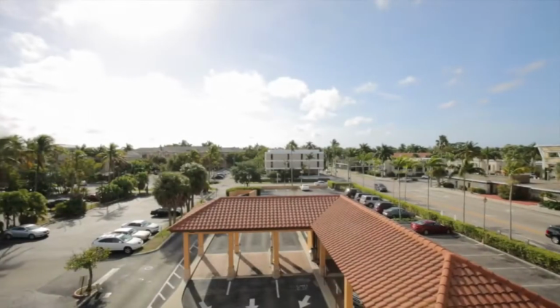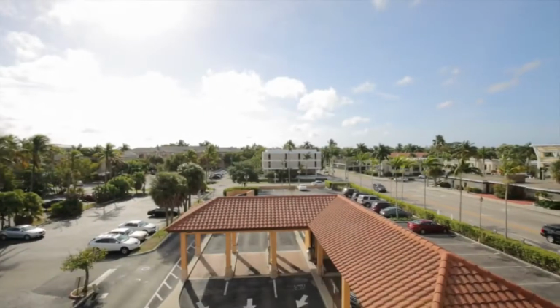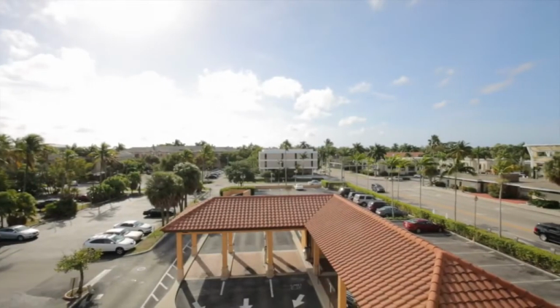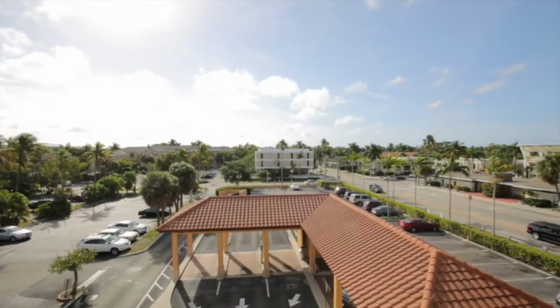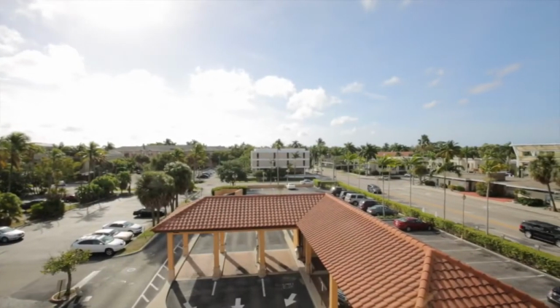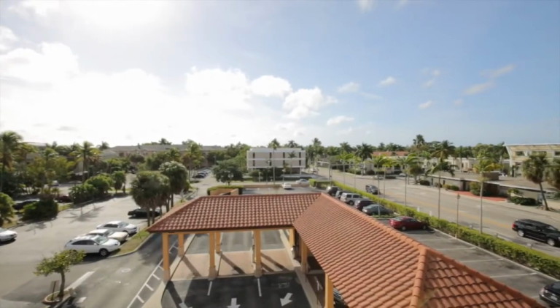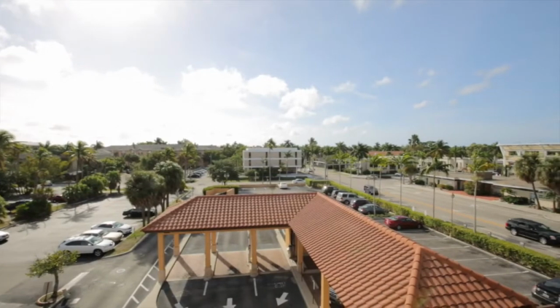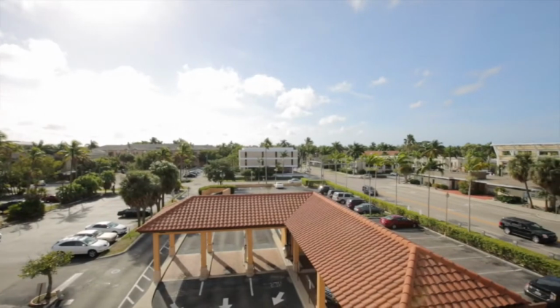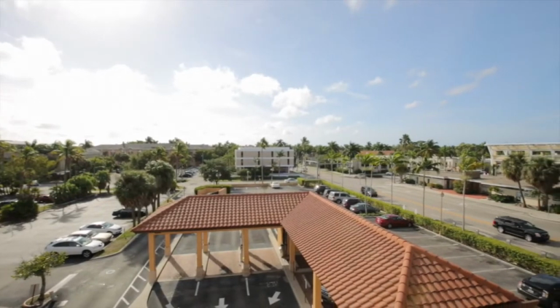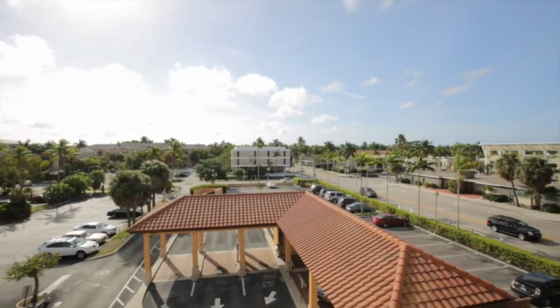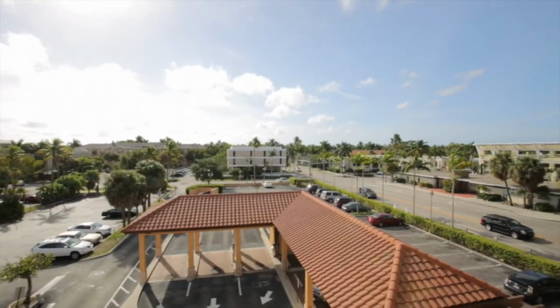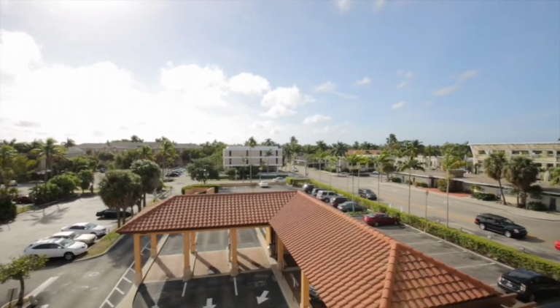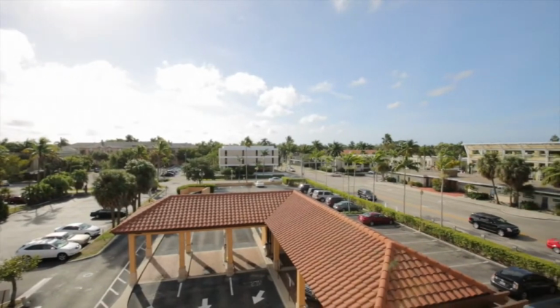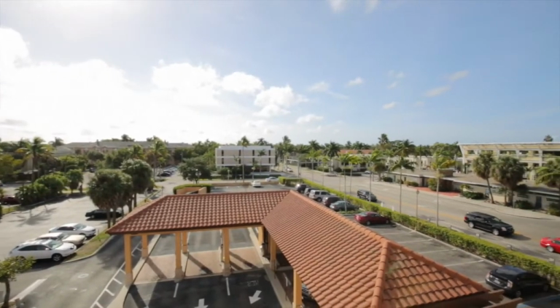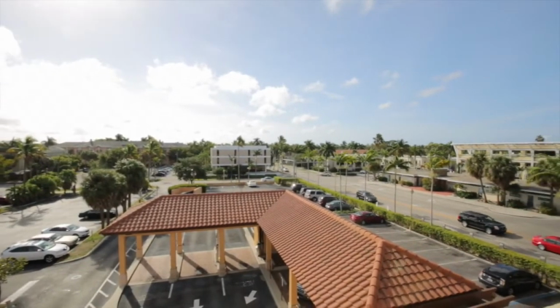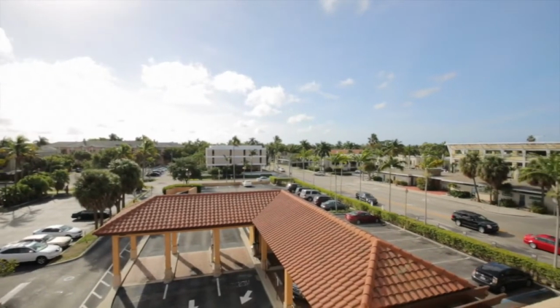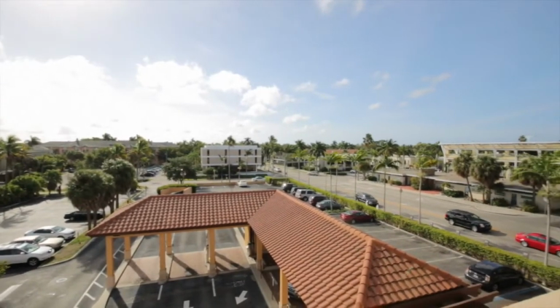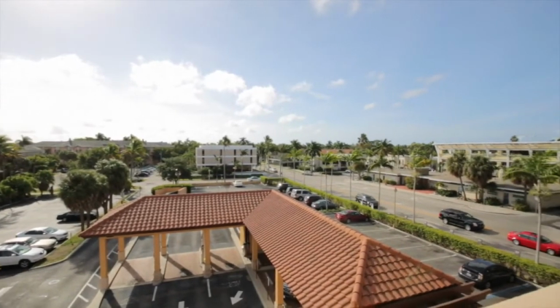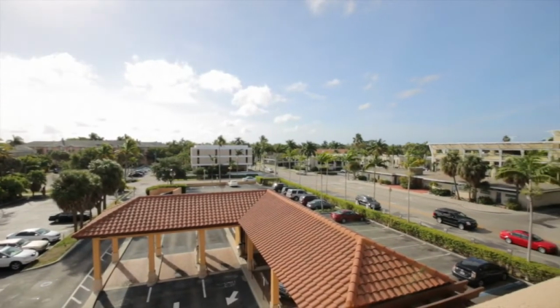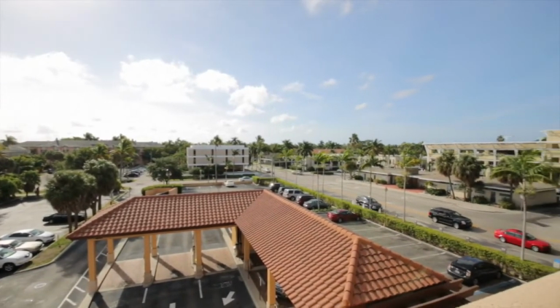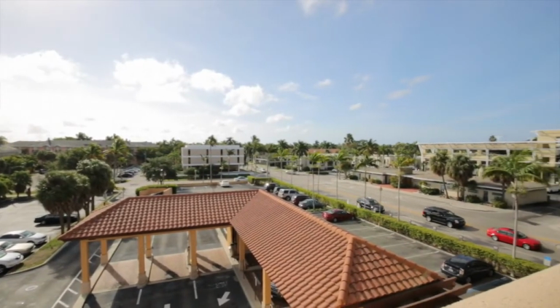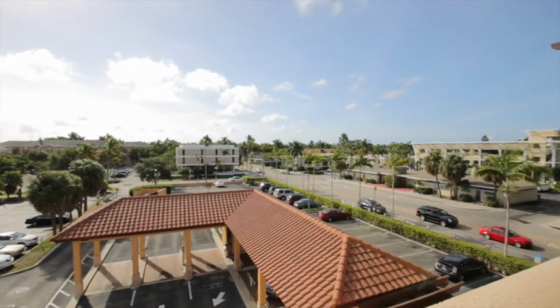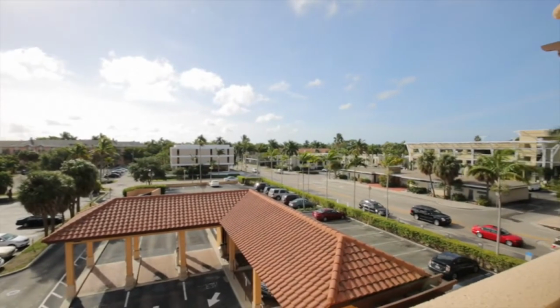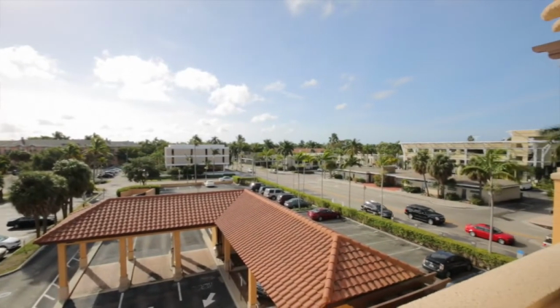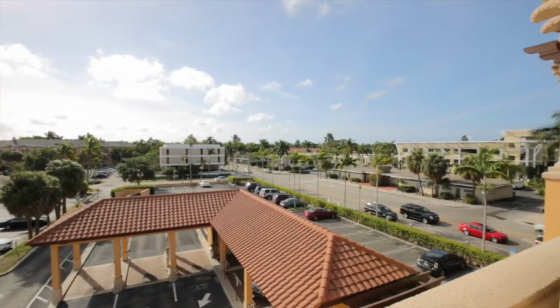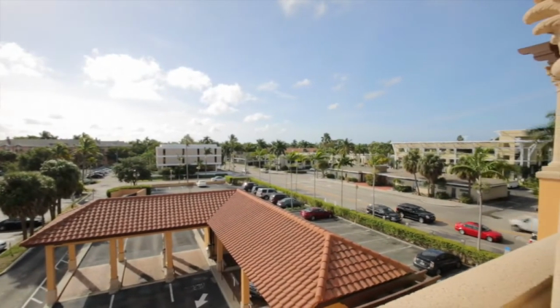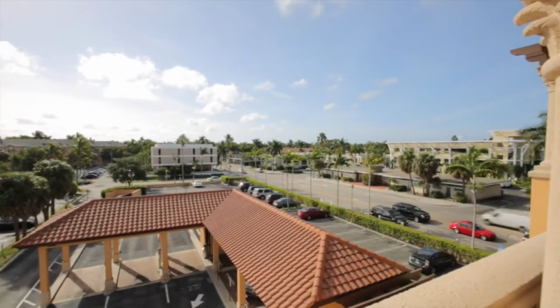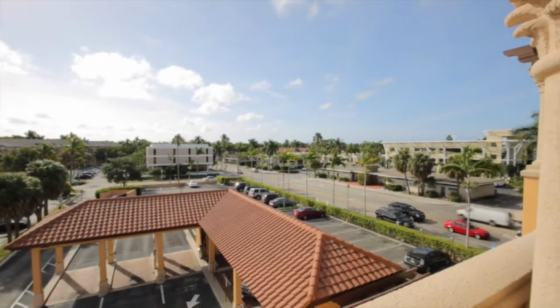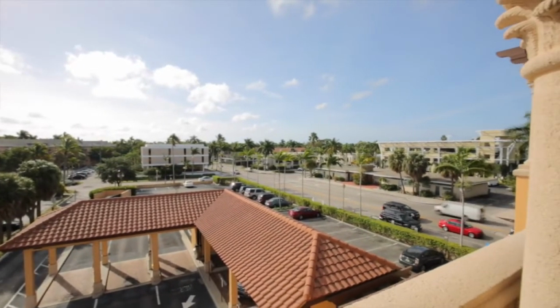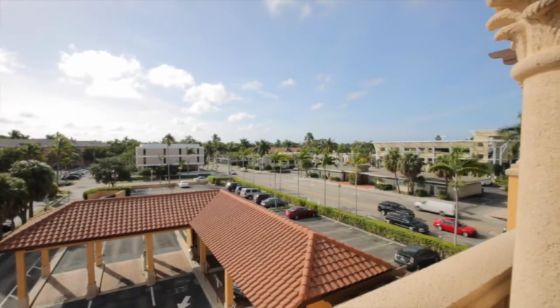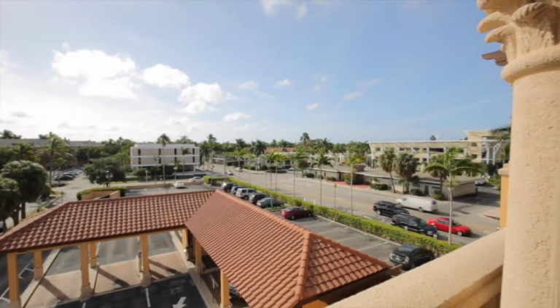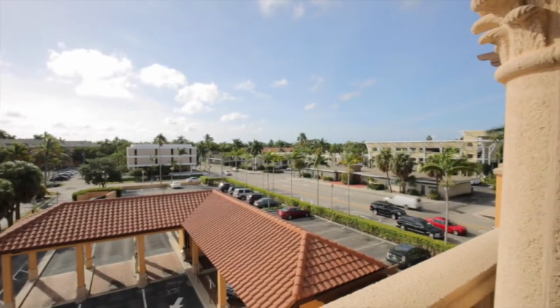The balcony faces south, with views down 9th Street South.